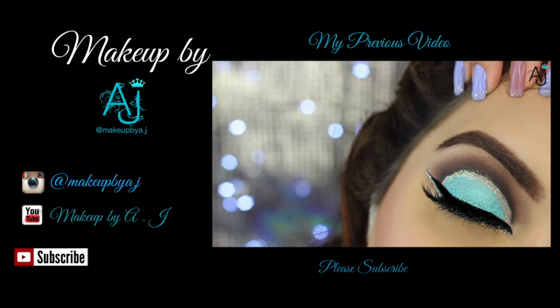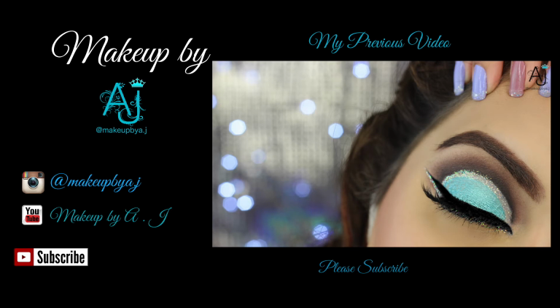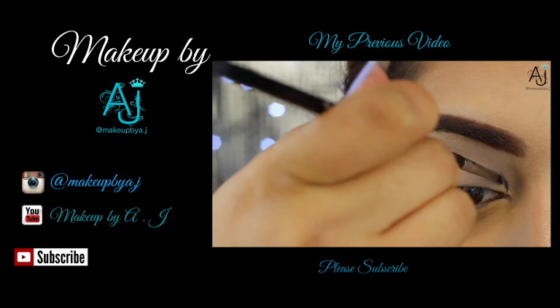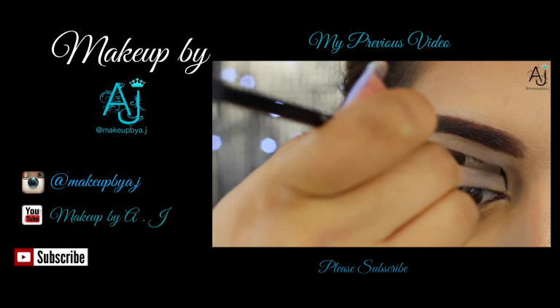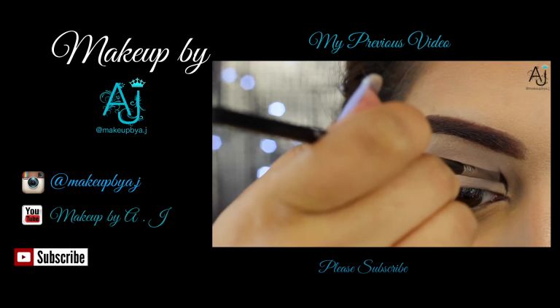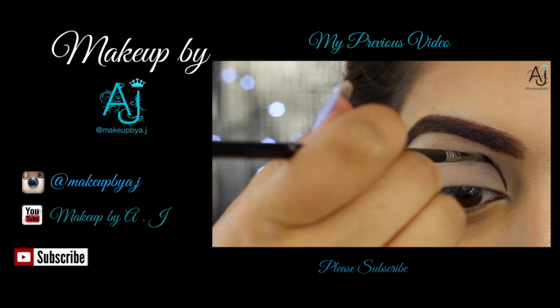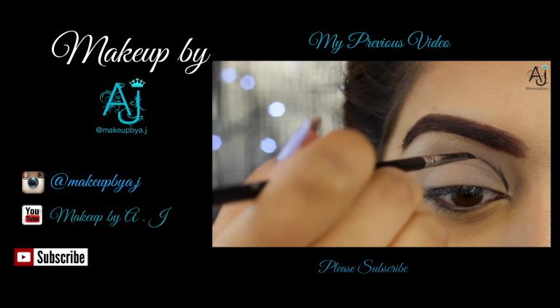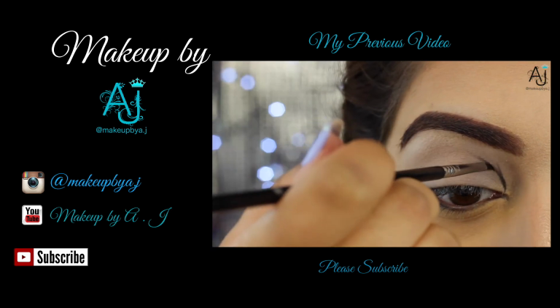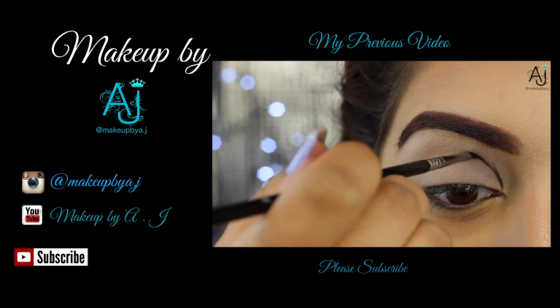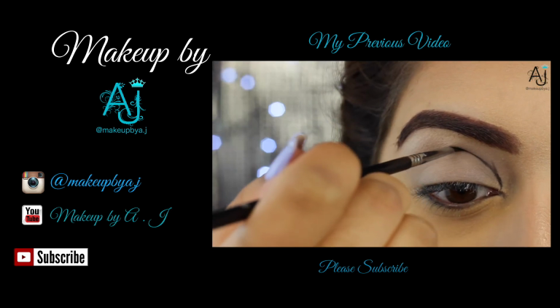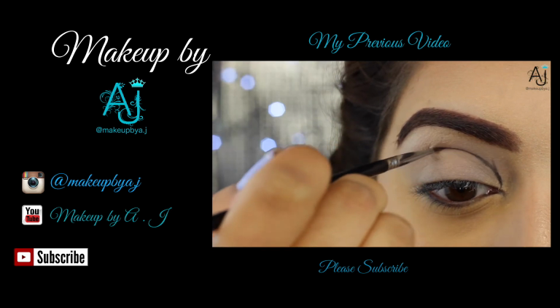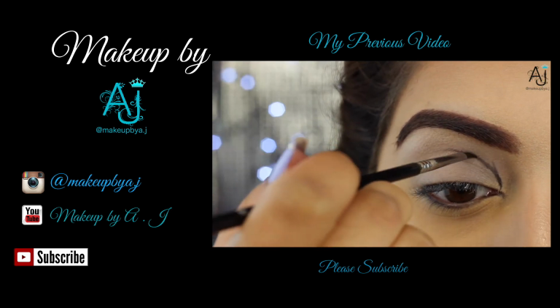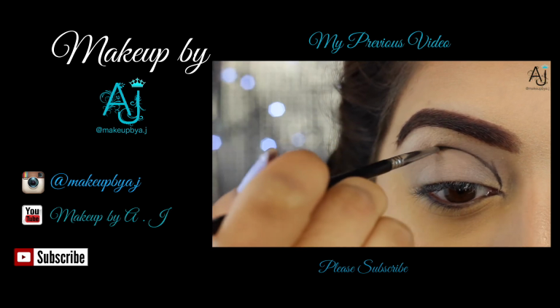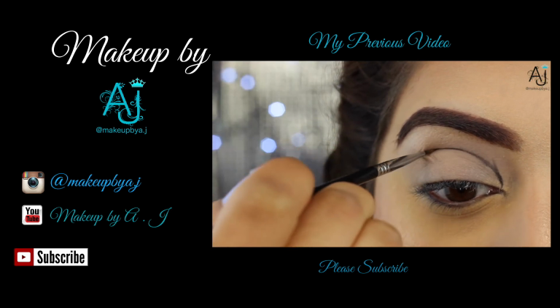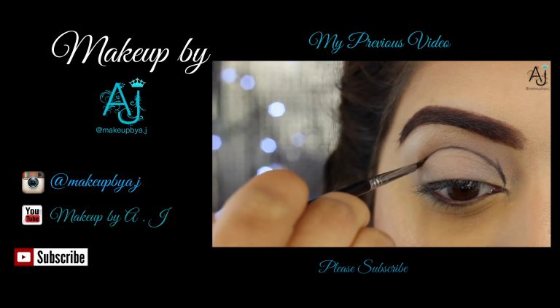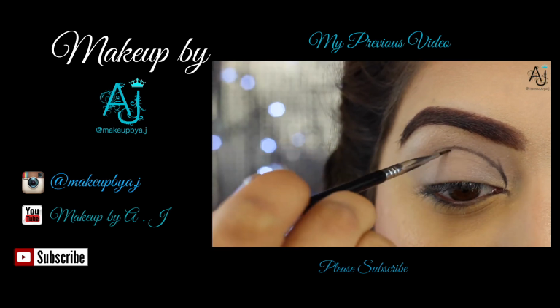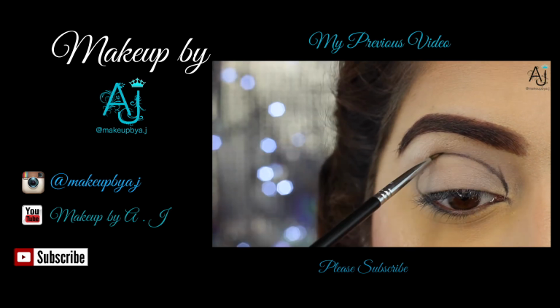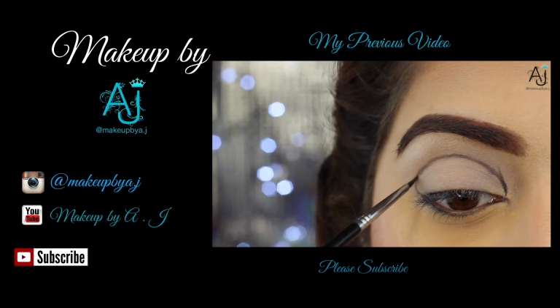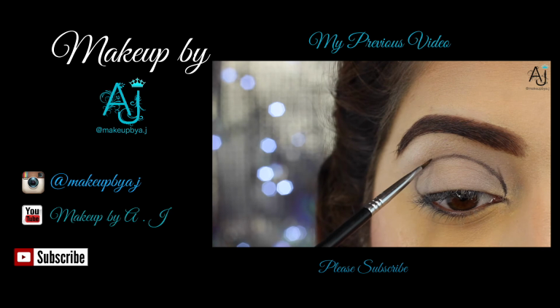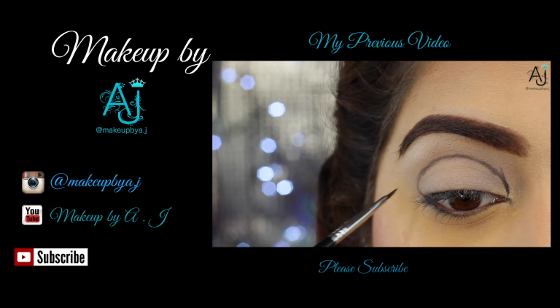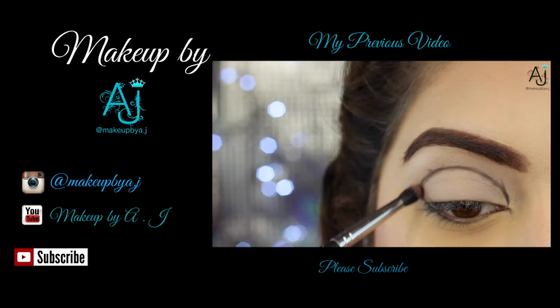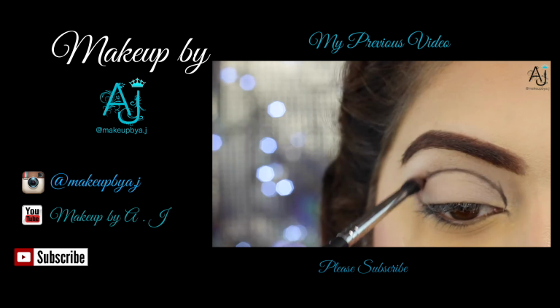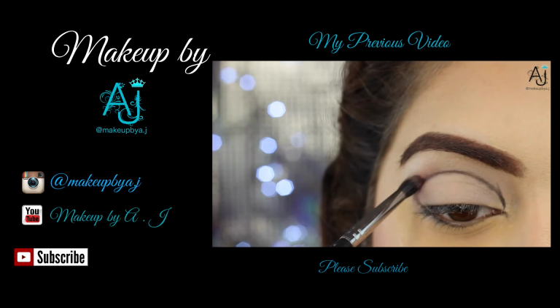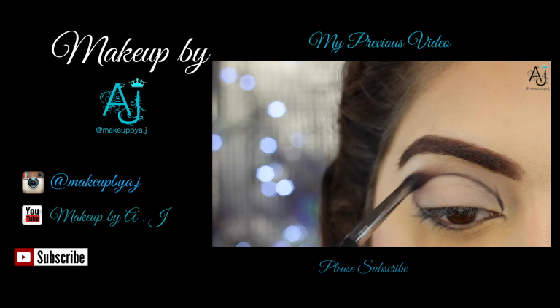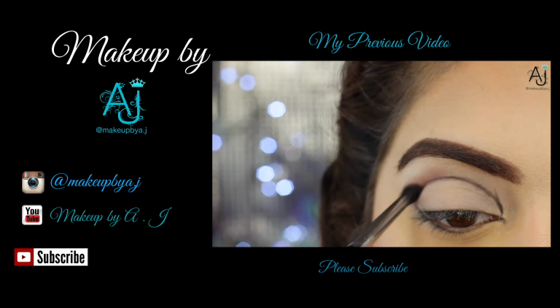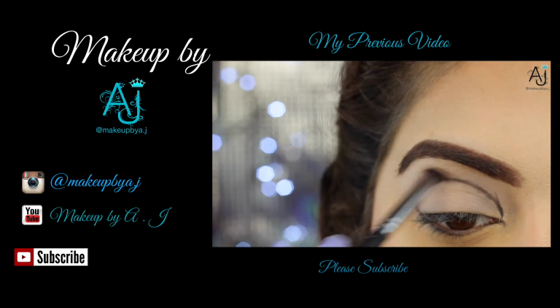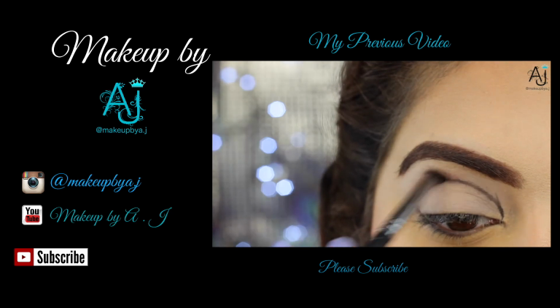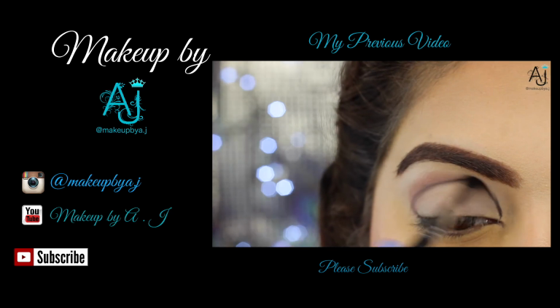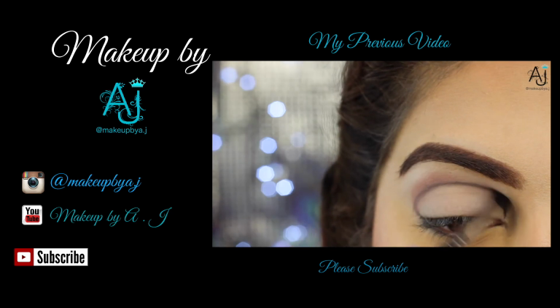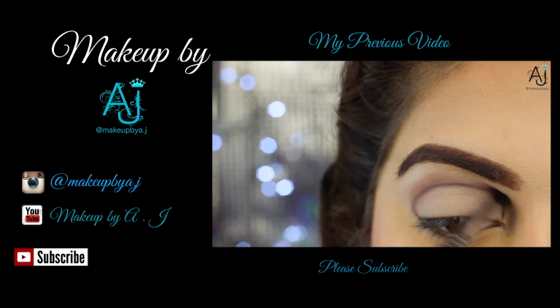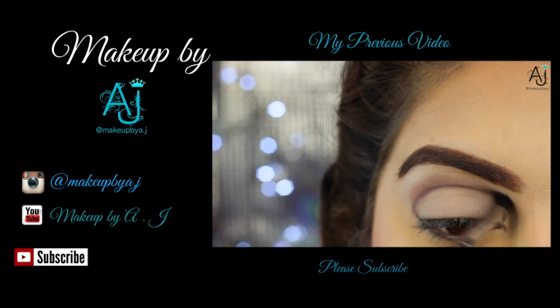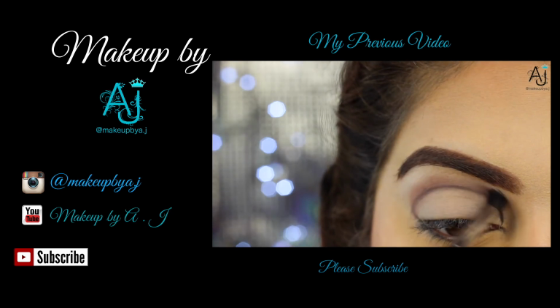Thanks very much for watching, I hope you enjoyed this look! Let me know what you want to see down below, don't forget to find me on Instagram at Makeup by AJ, and subscribe to my channel. I'll see you guys next time — bye!